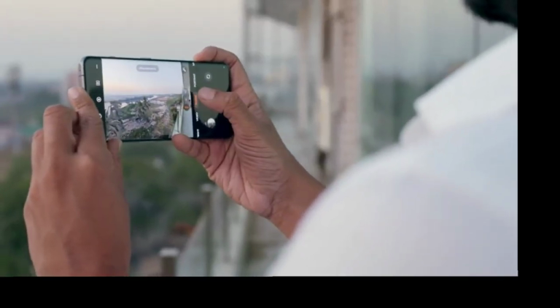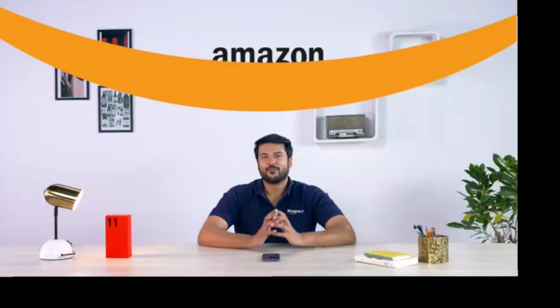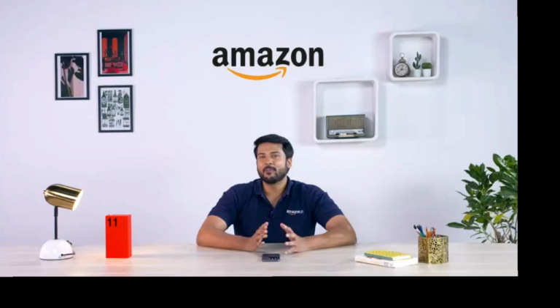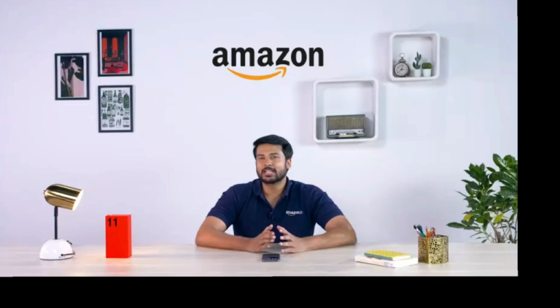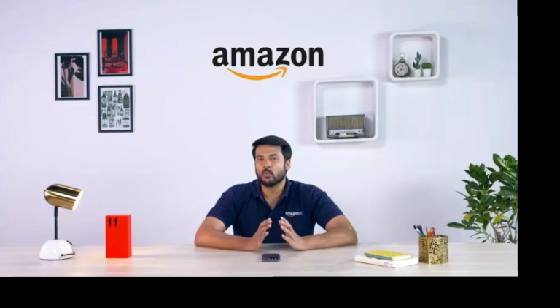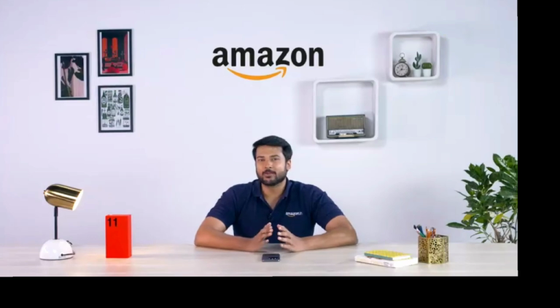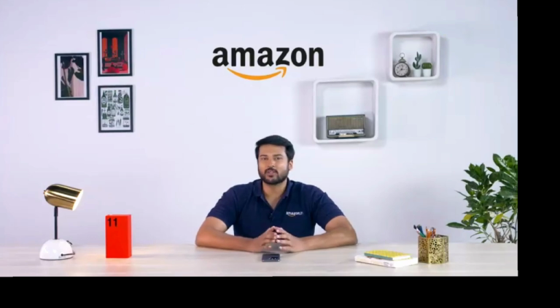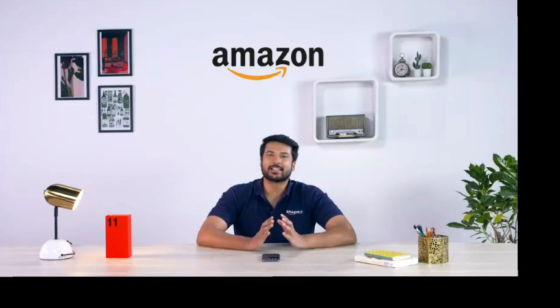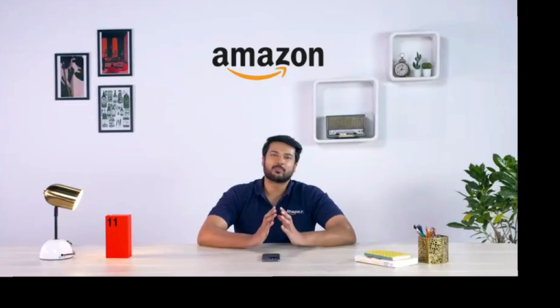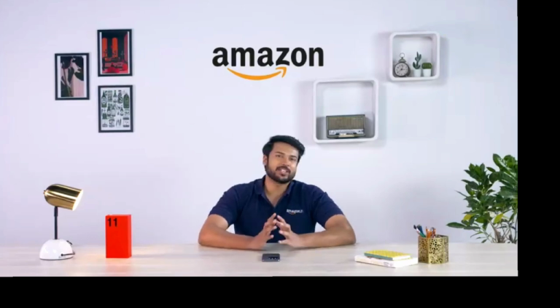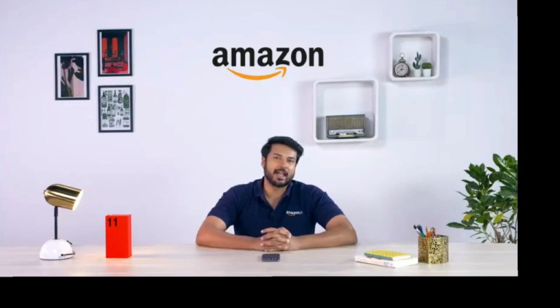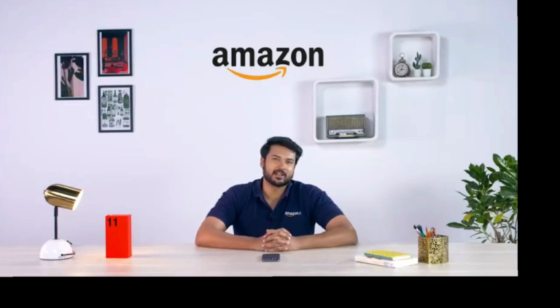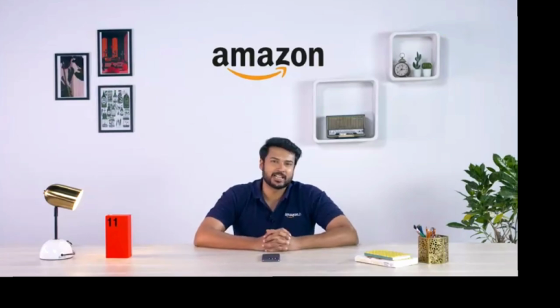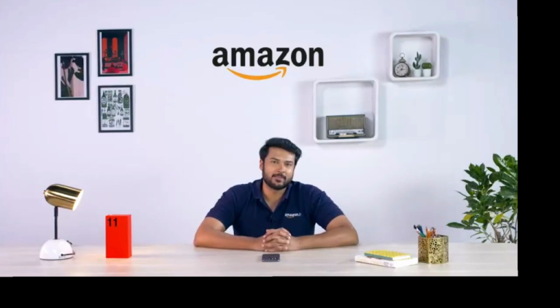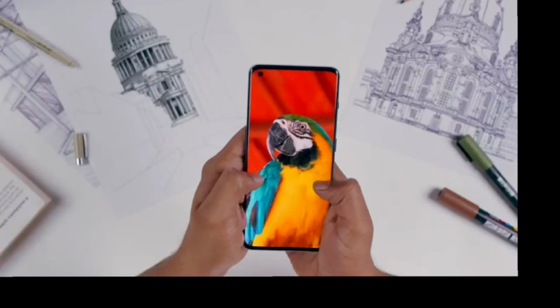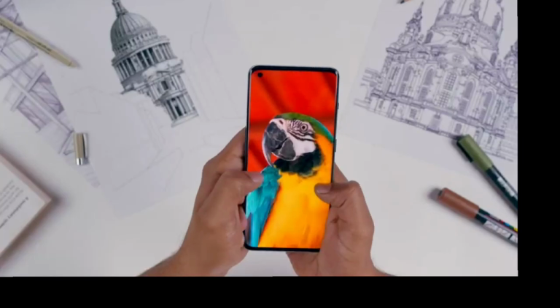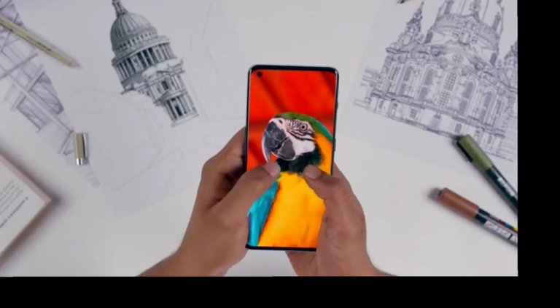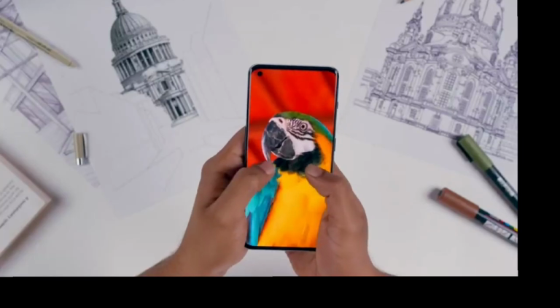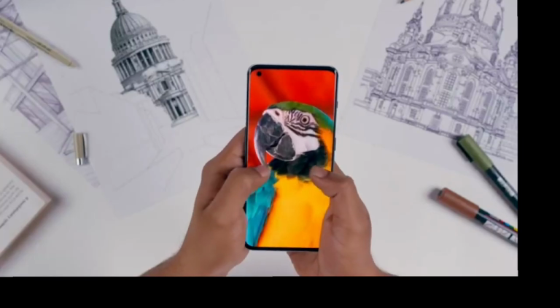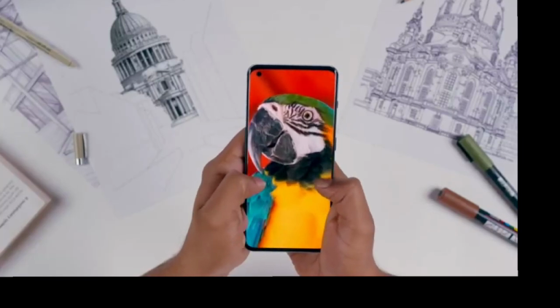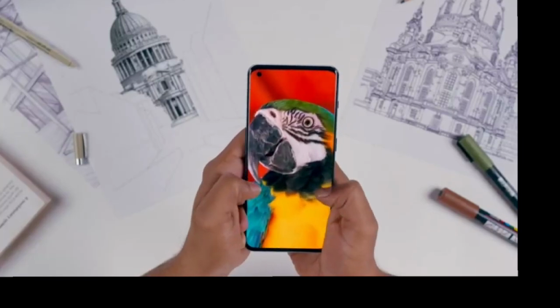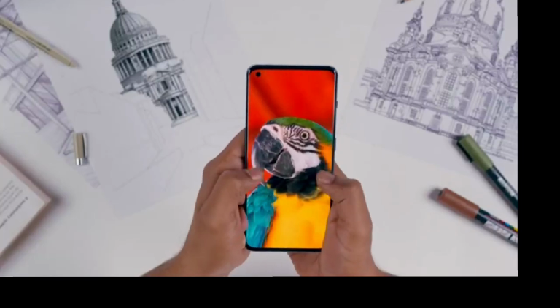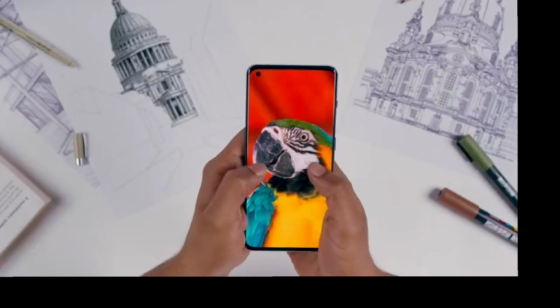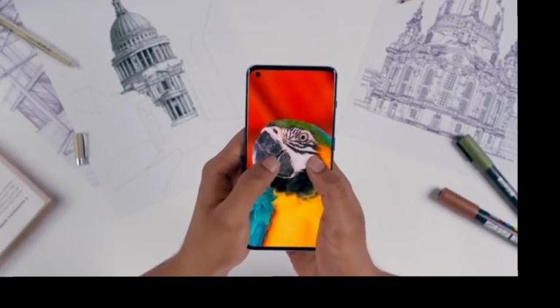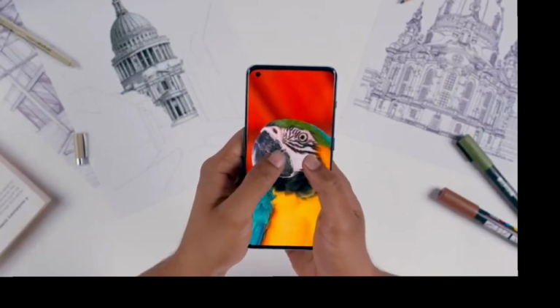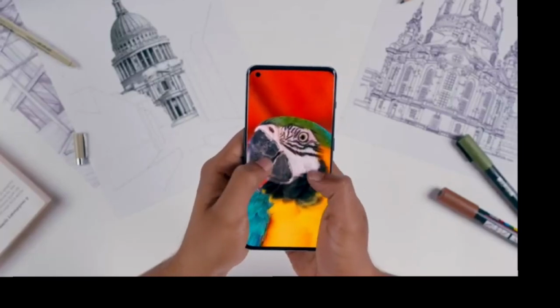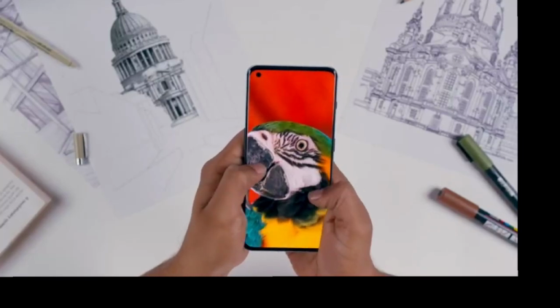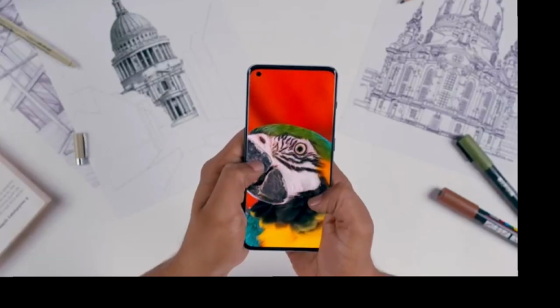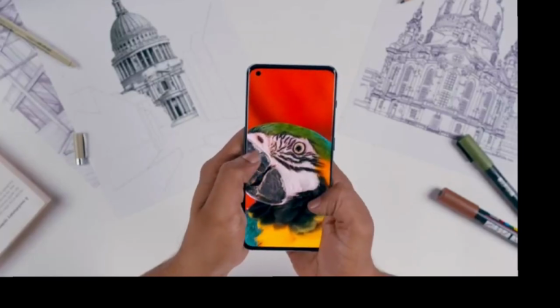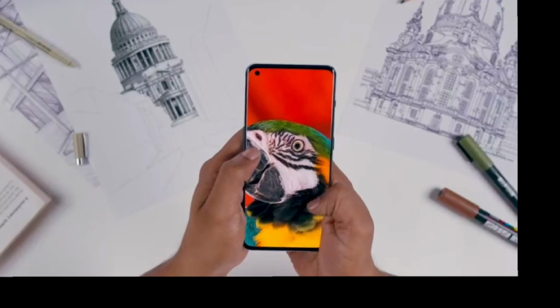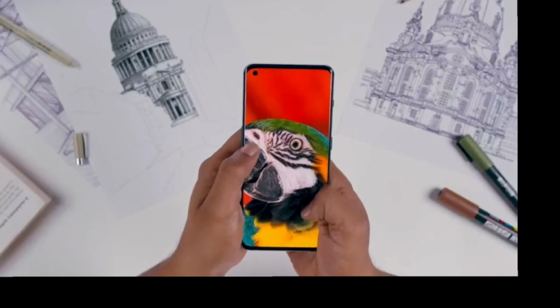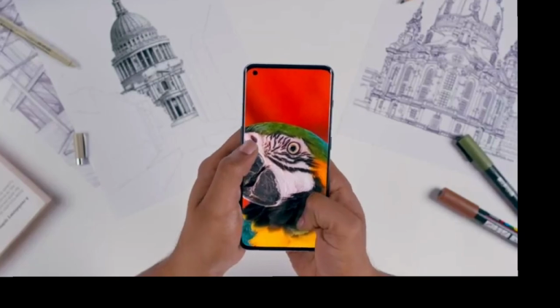Full marks to the OnePlus 11 for its impressive camera setup, as you get sharper and brighter images comparable to DSLR cameras.